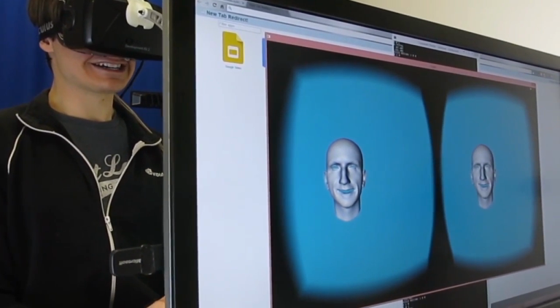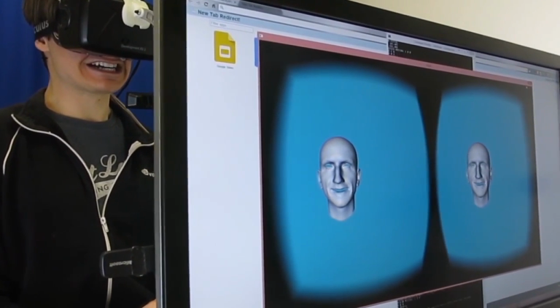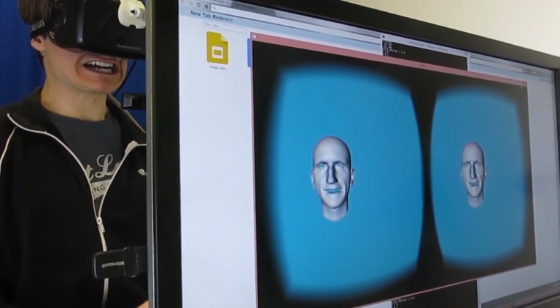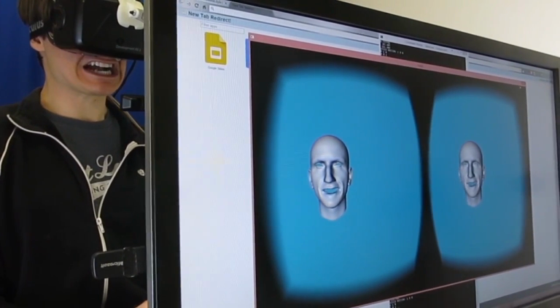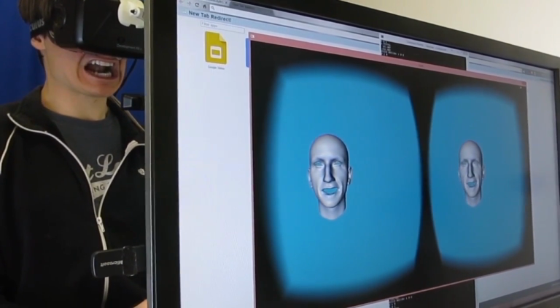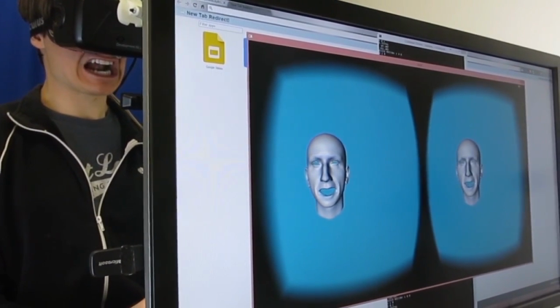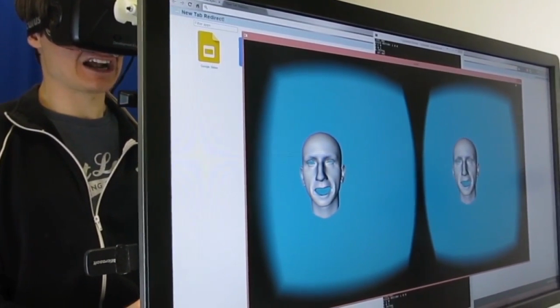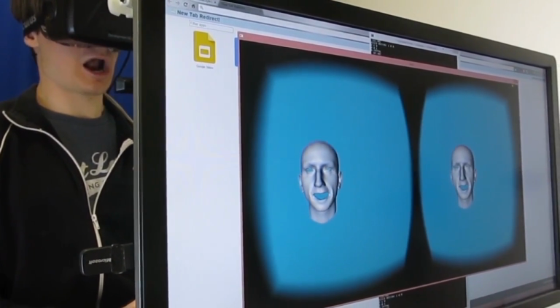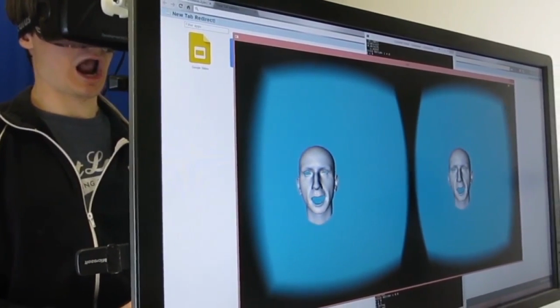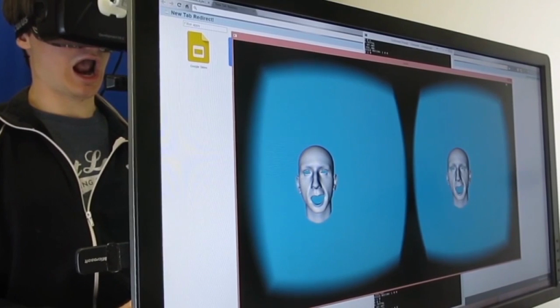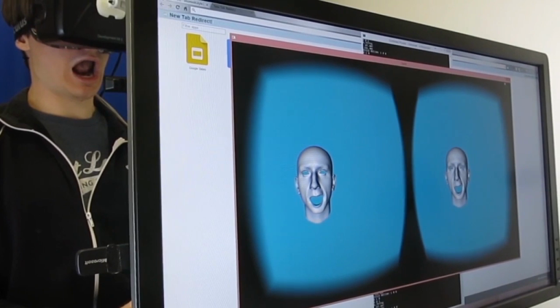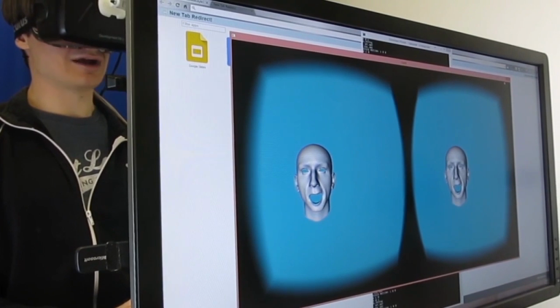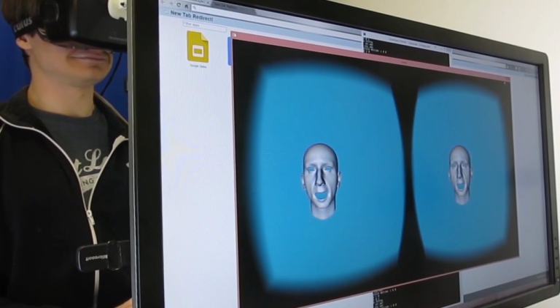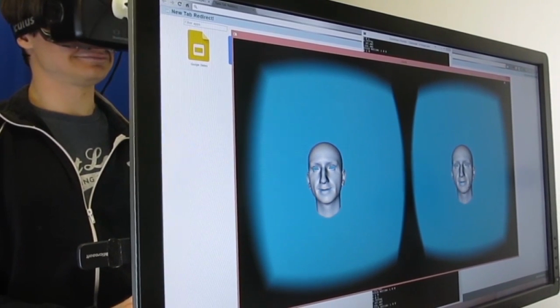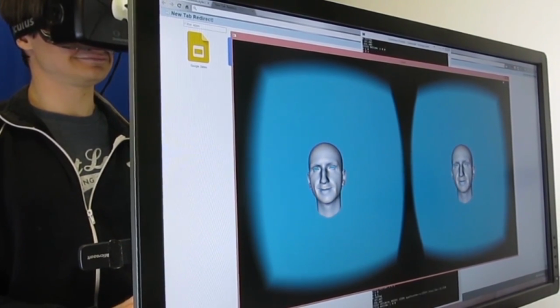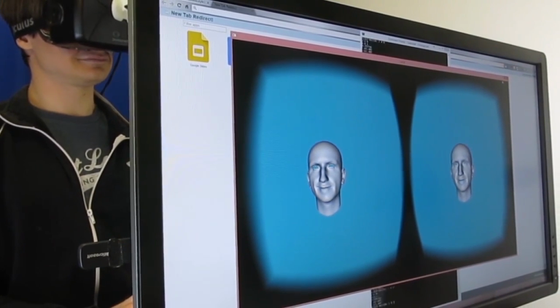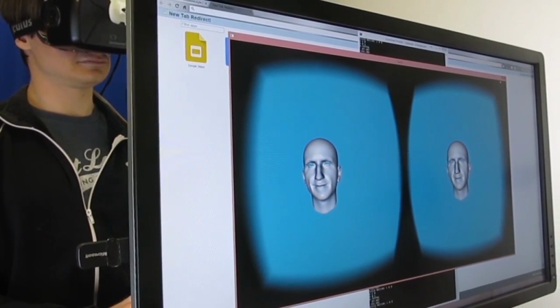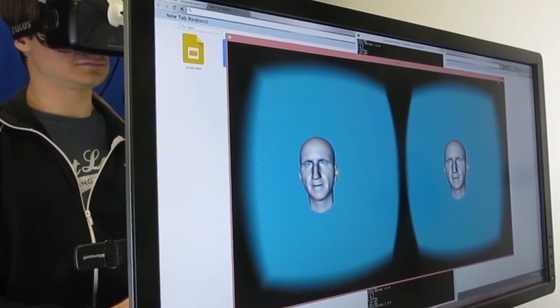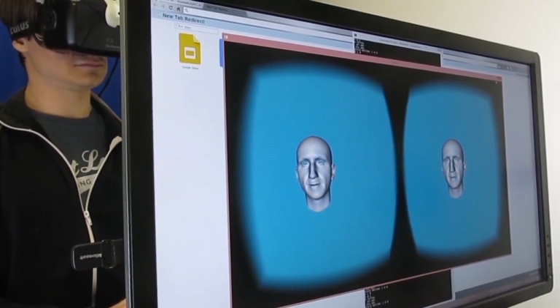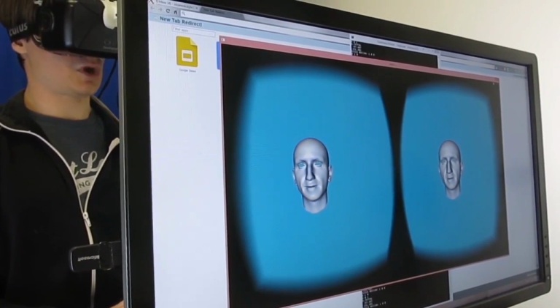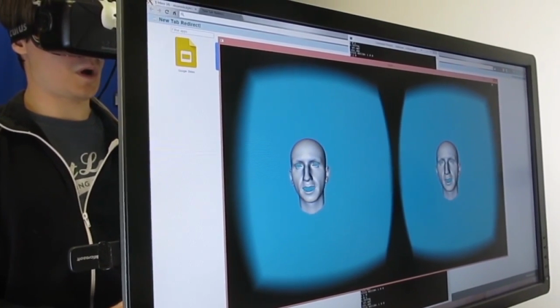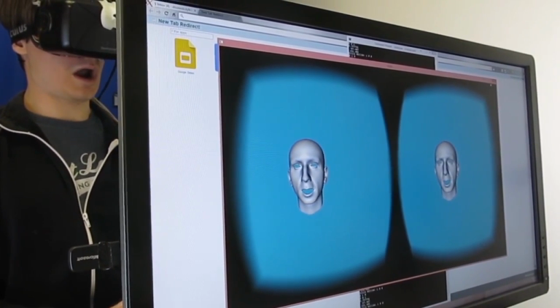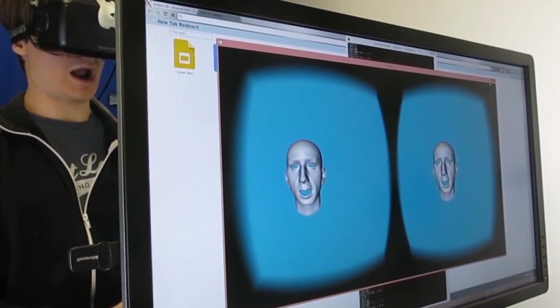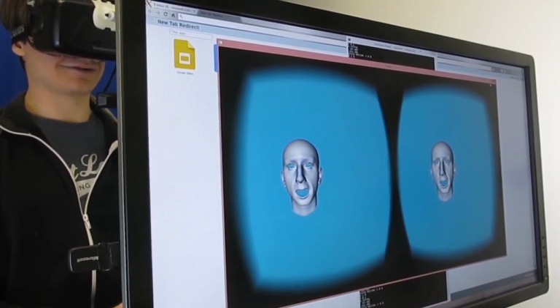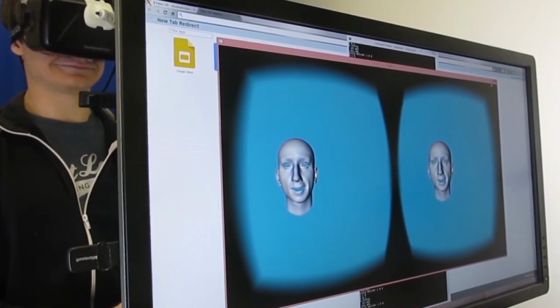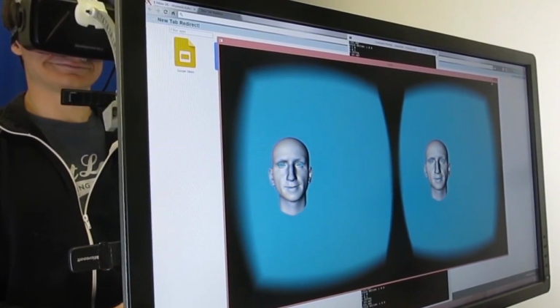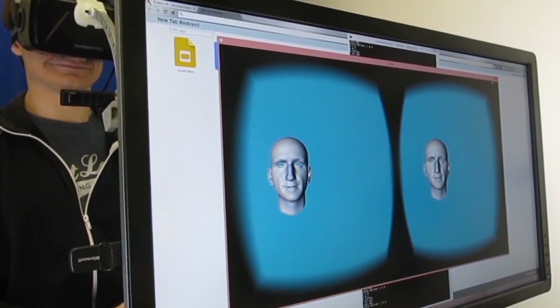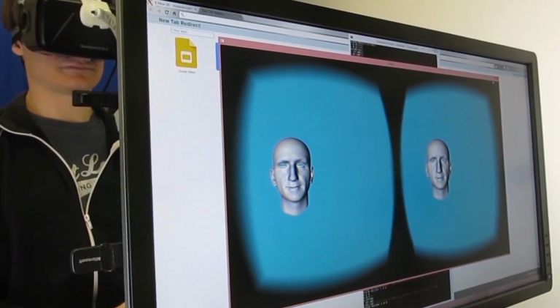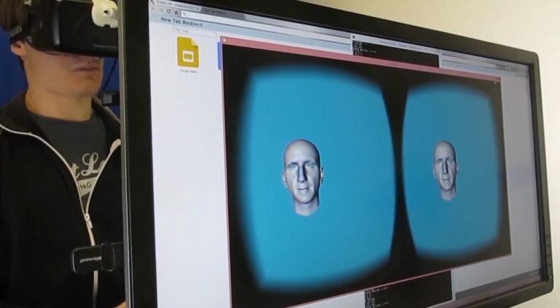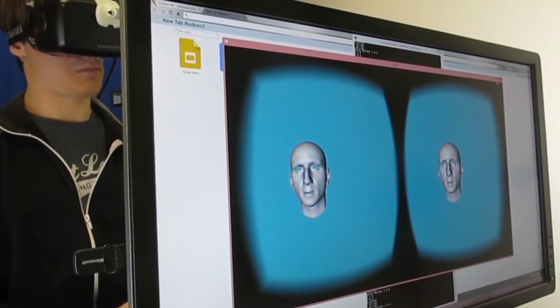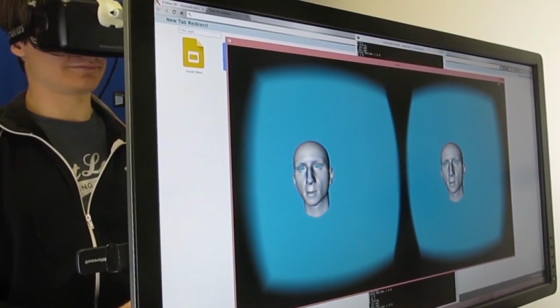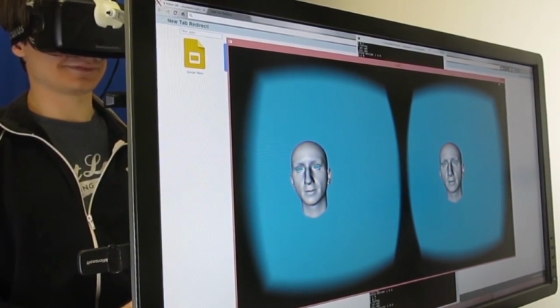We can track a variety of expressions including smiles, frowns, eyebrow raises, and eye squints with arbitrary head motion.